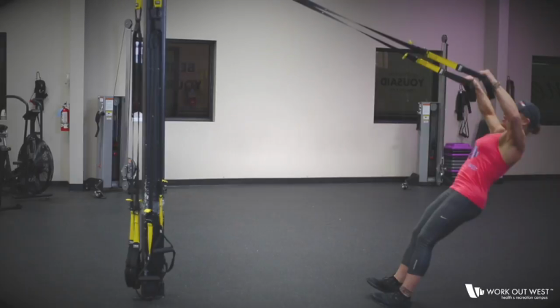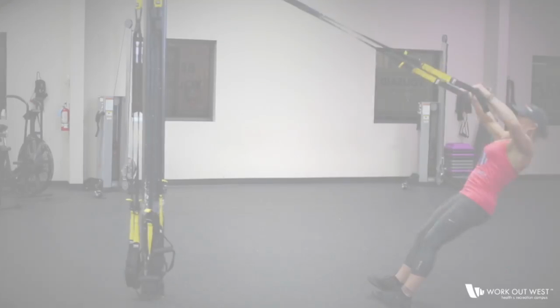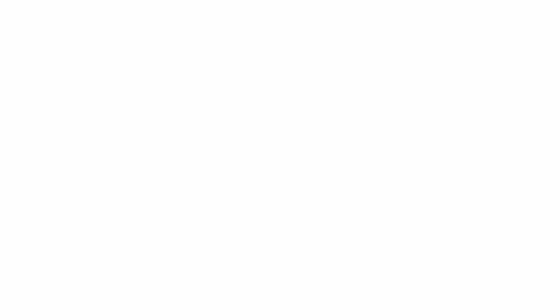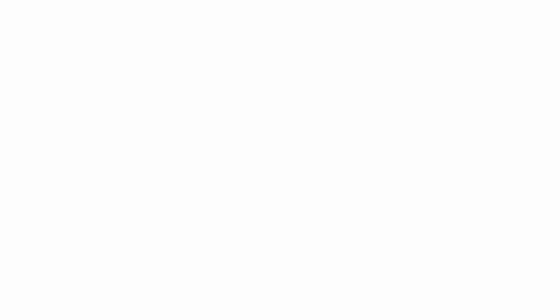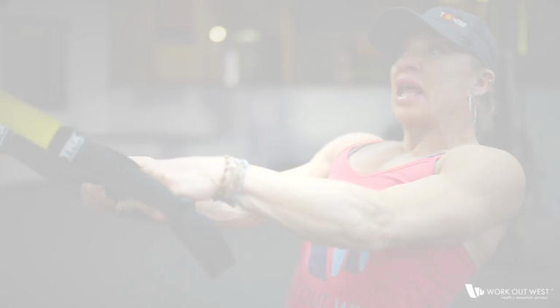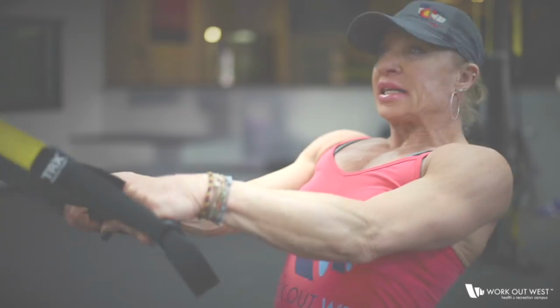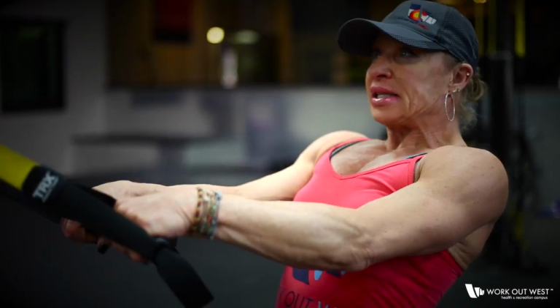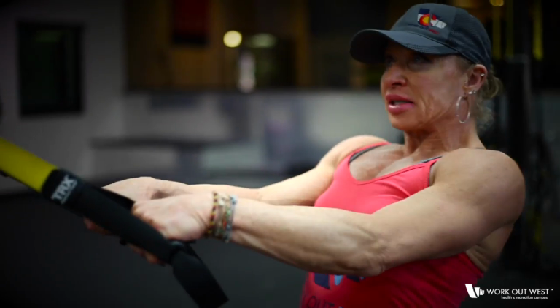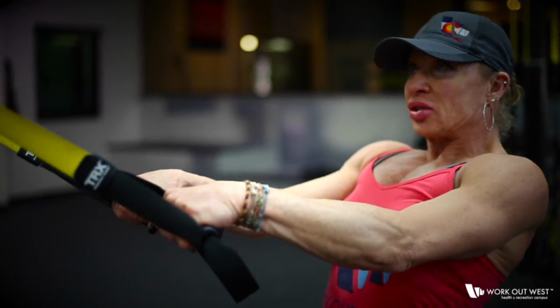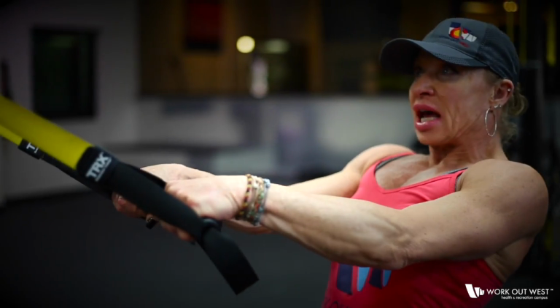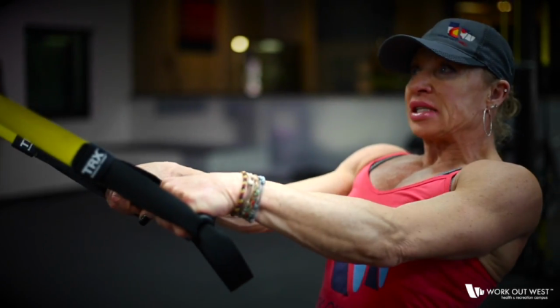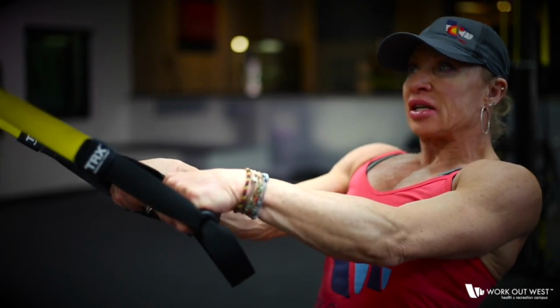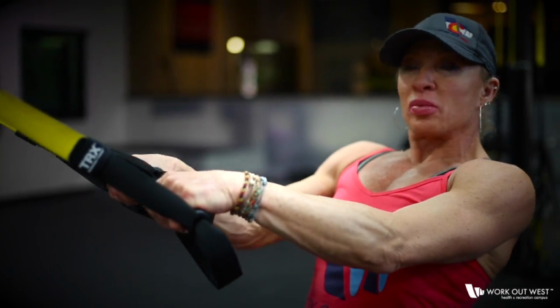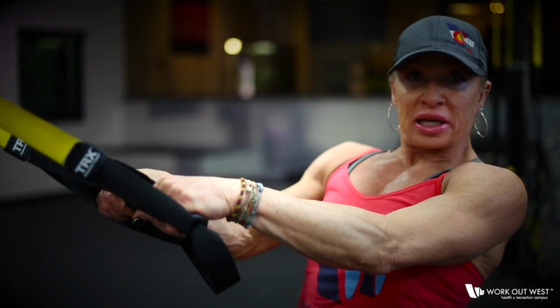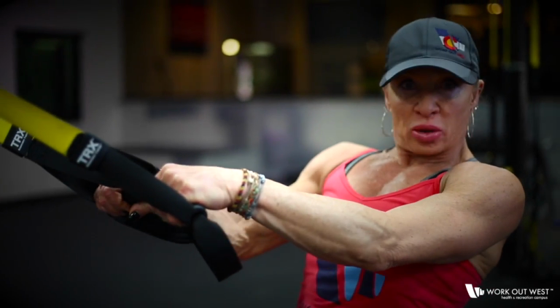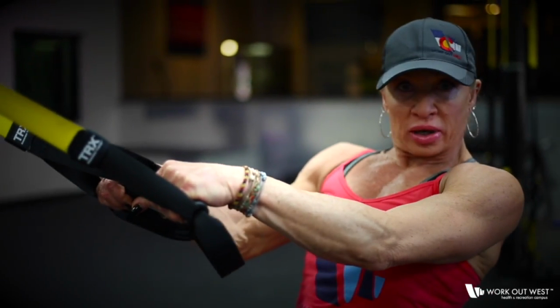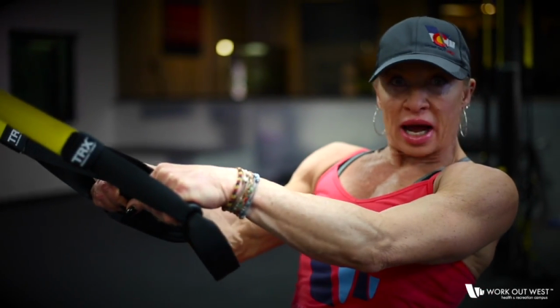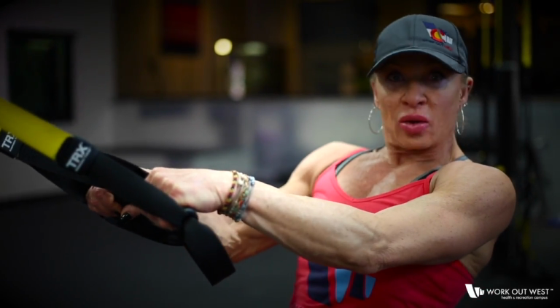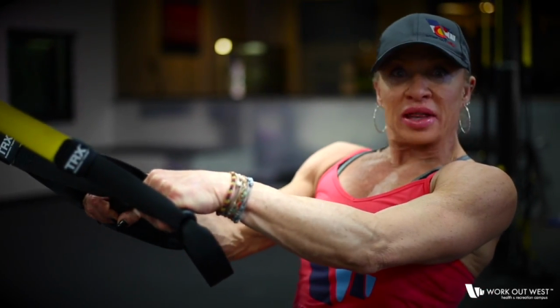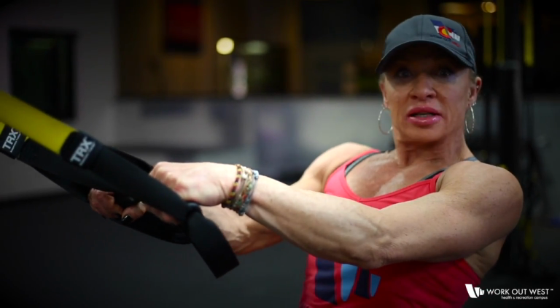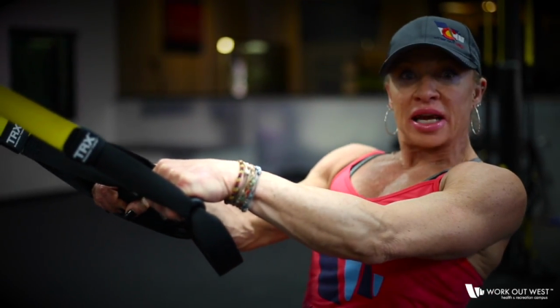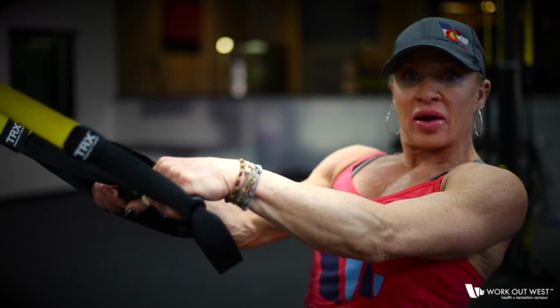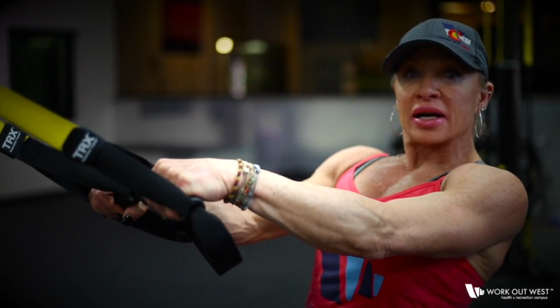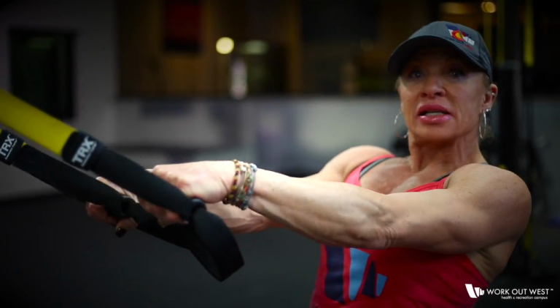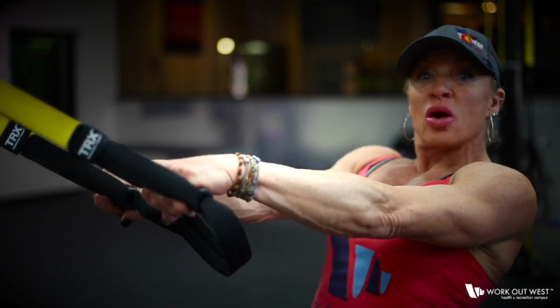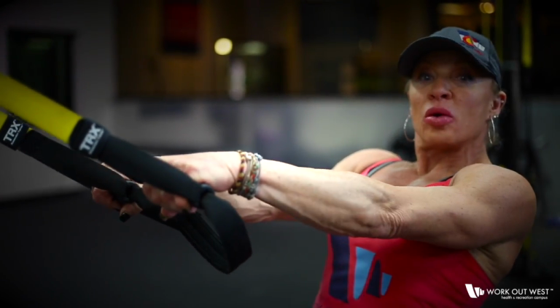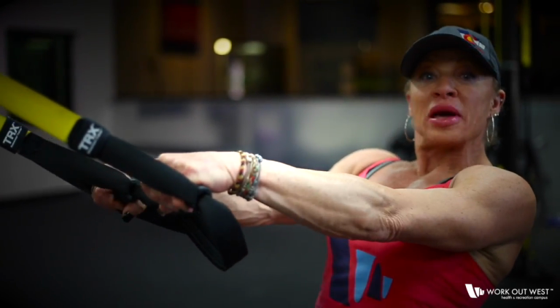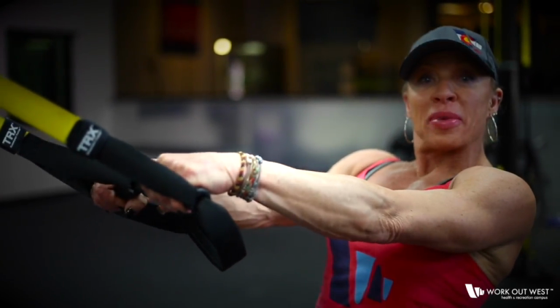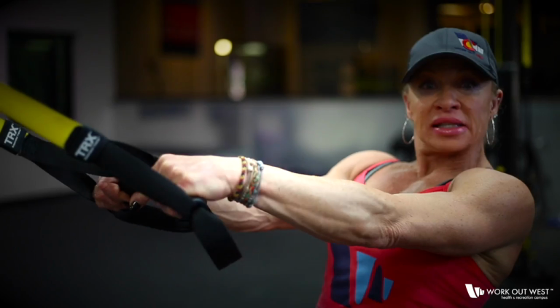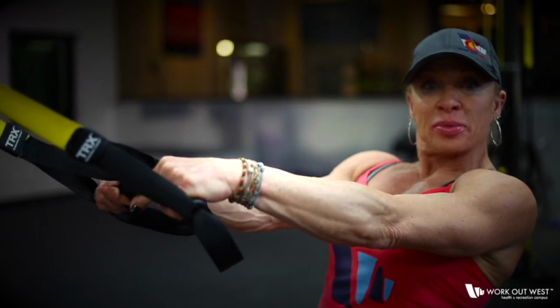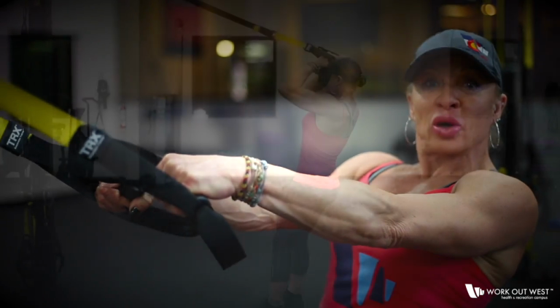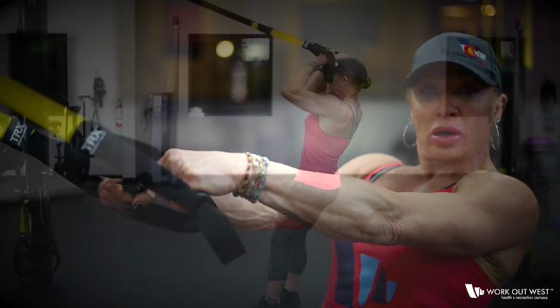The last exercise to complete the workout with the TRX will be a bicep curl.